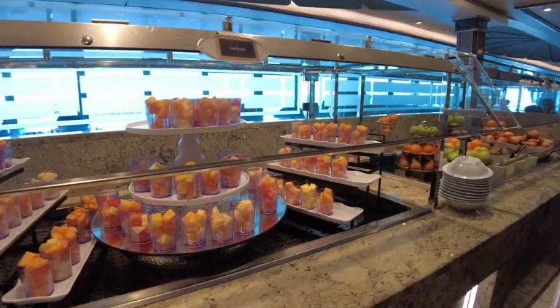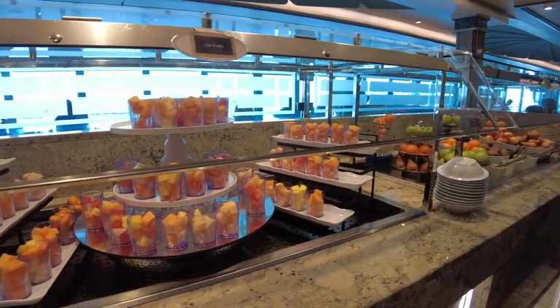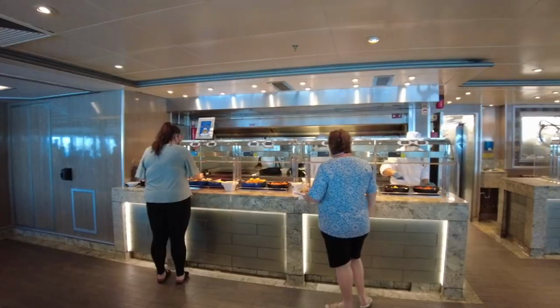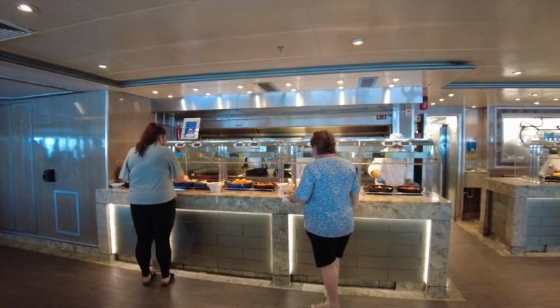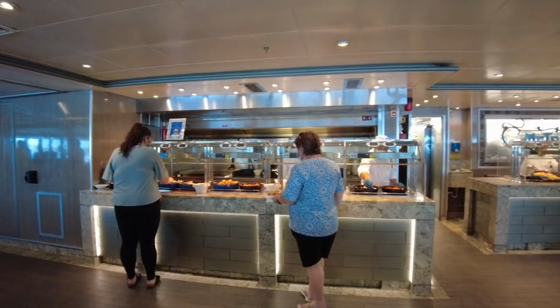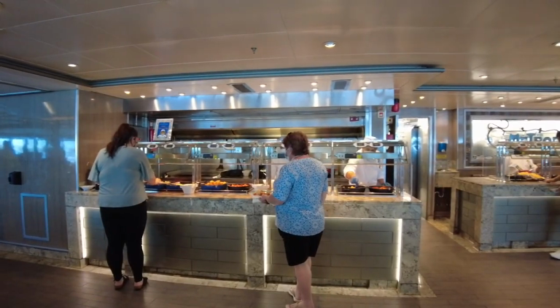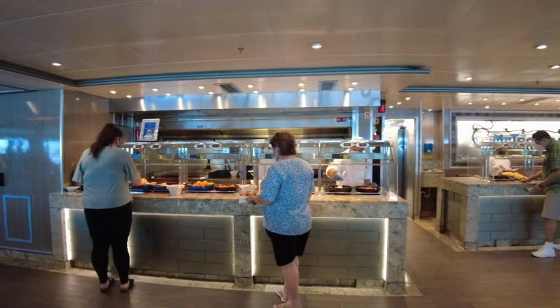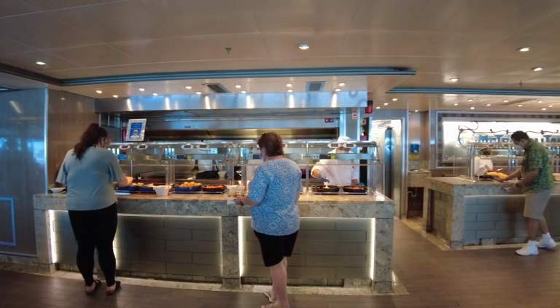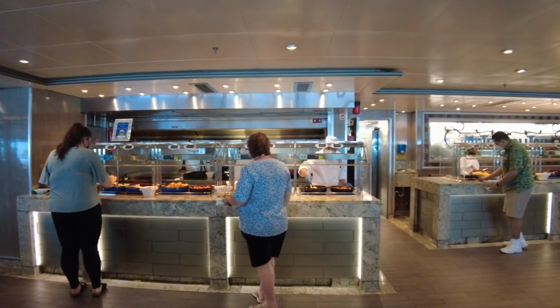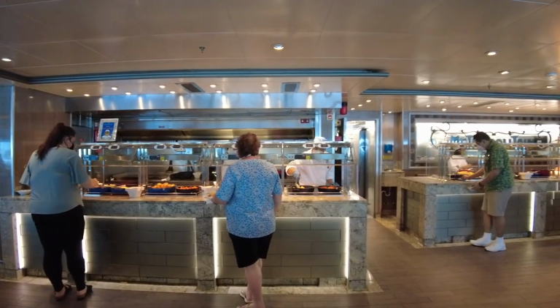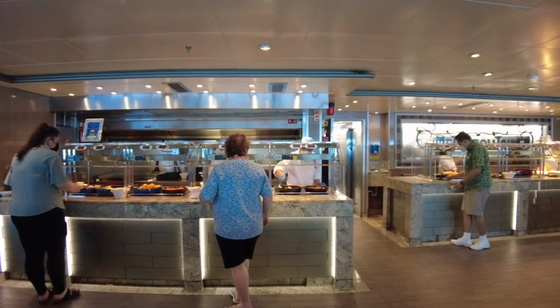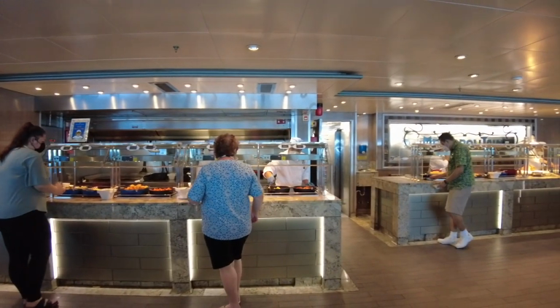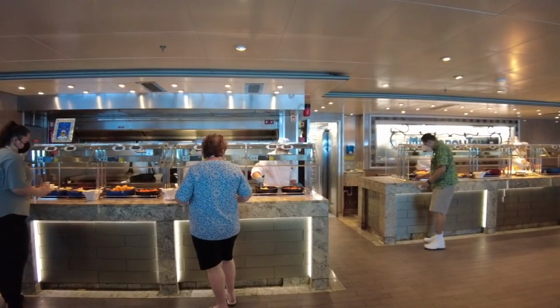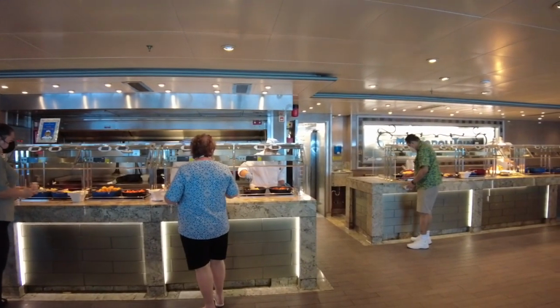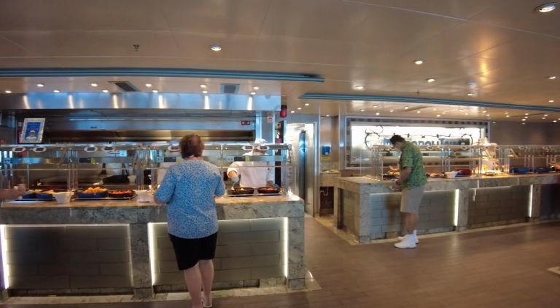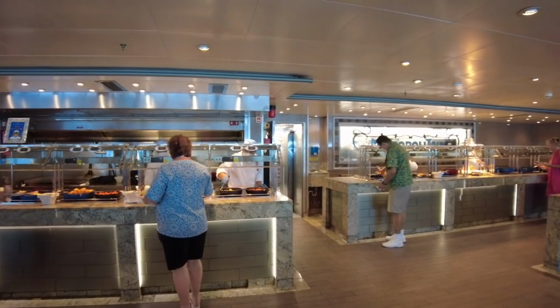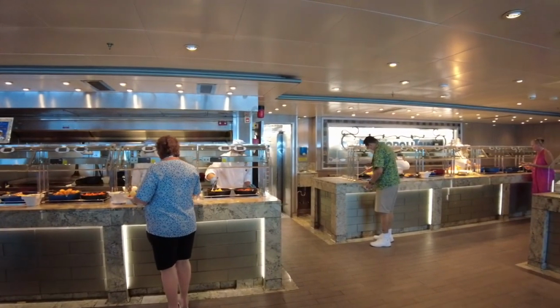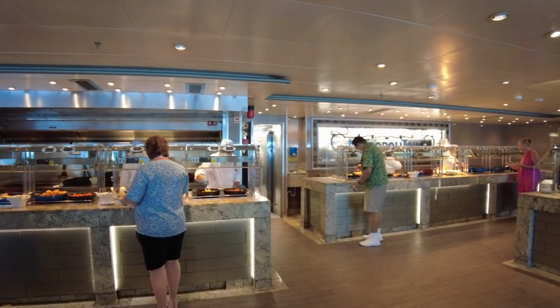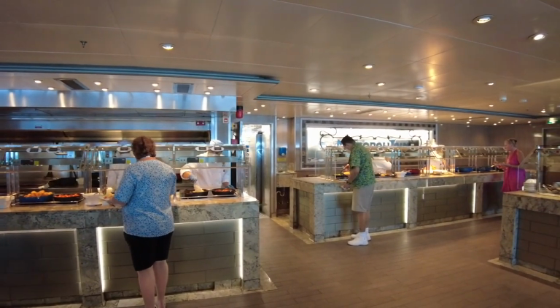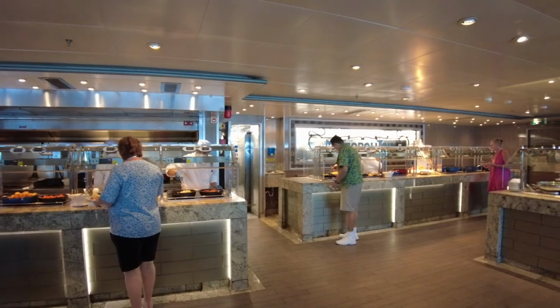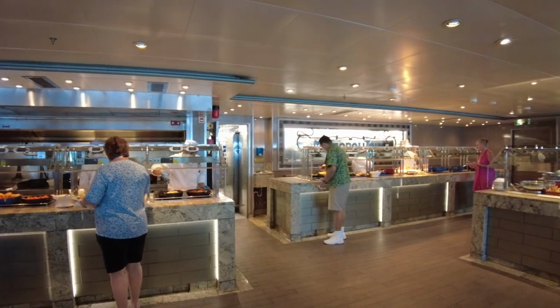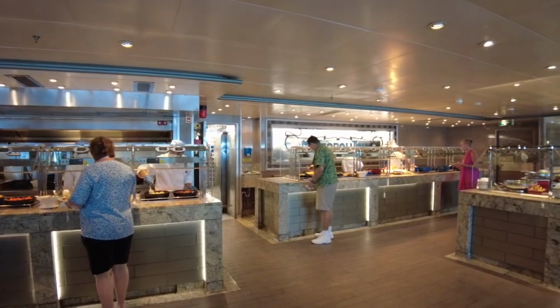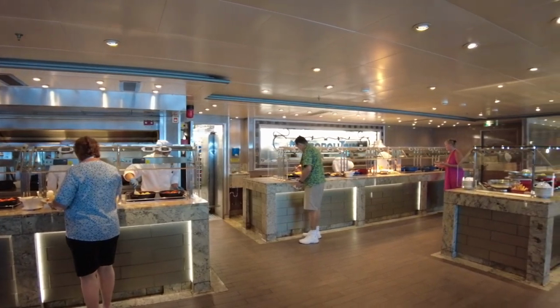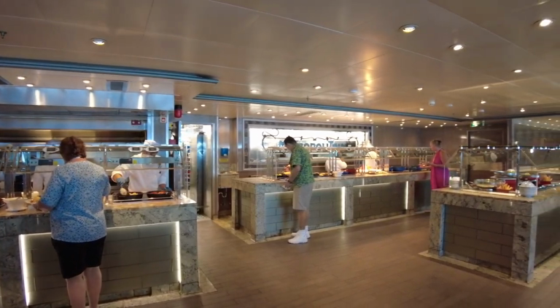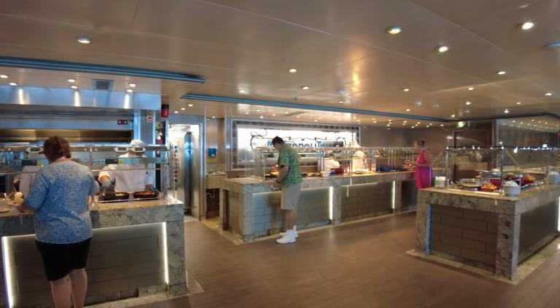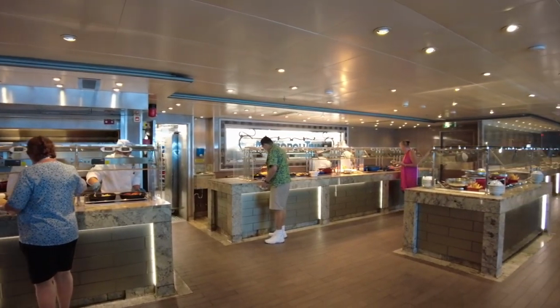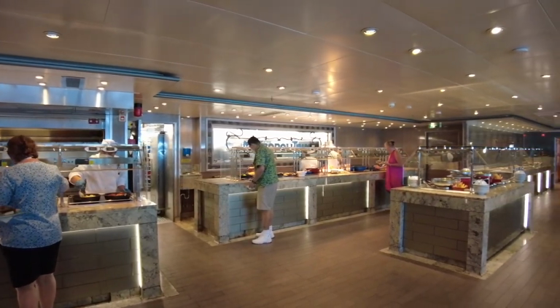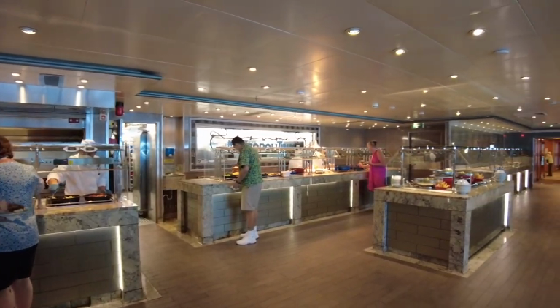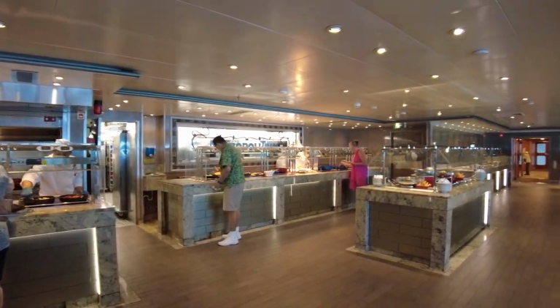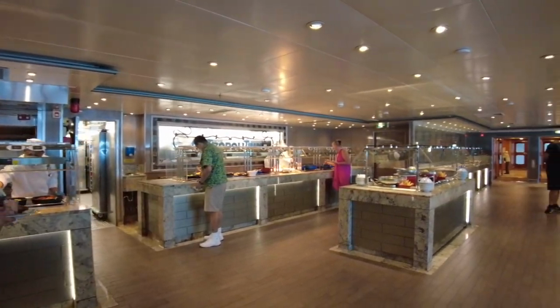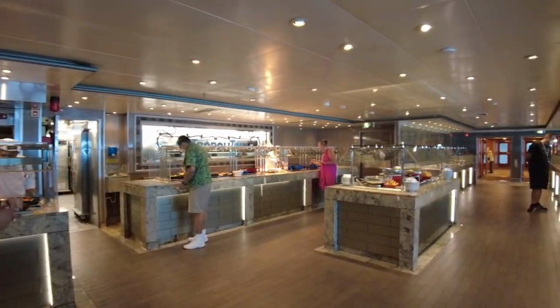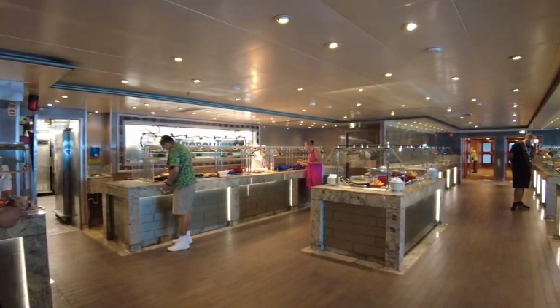There are also hot food stations with a large selection of meats, pastas, vegetables and more.